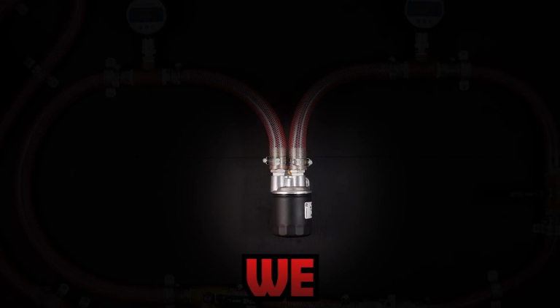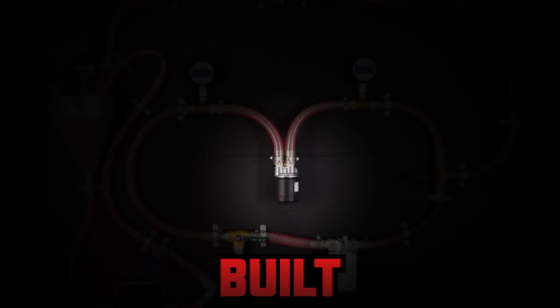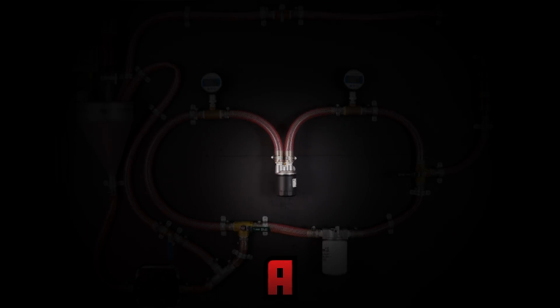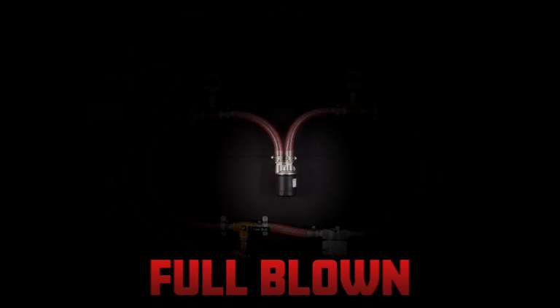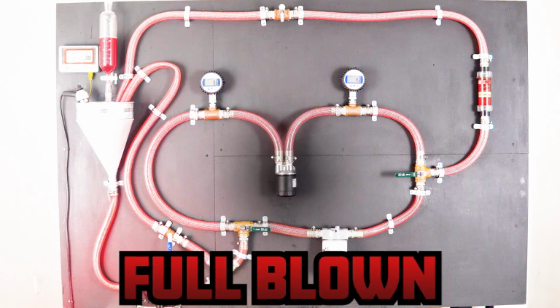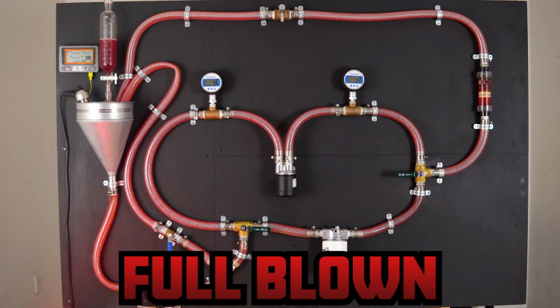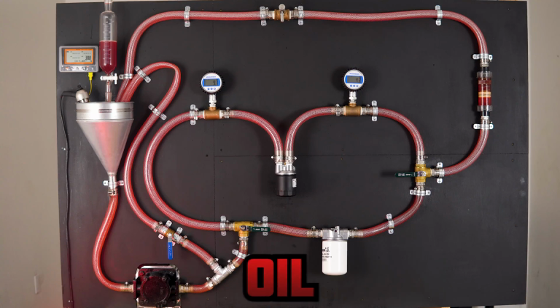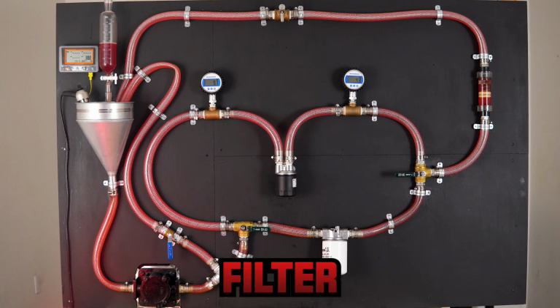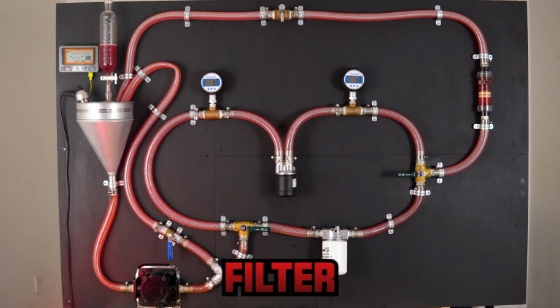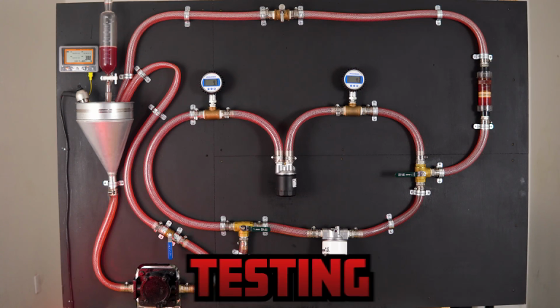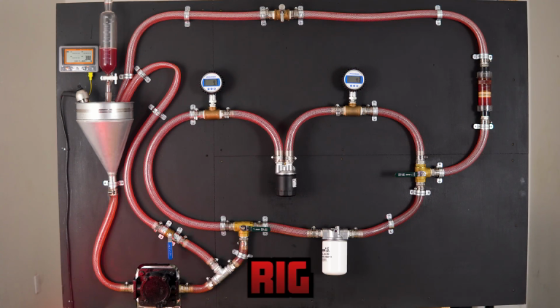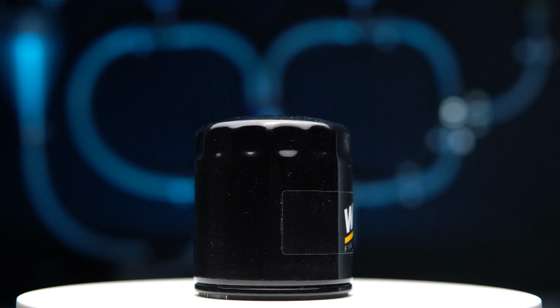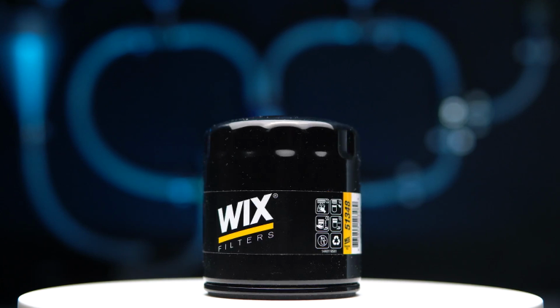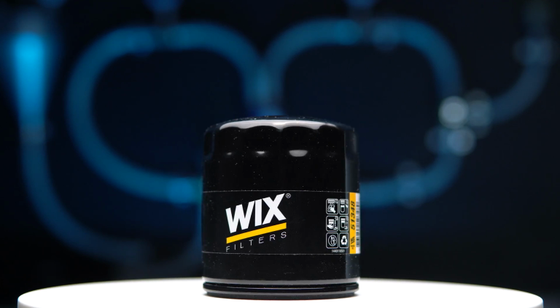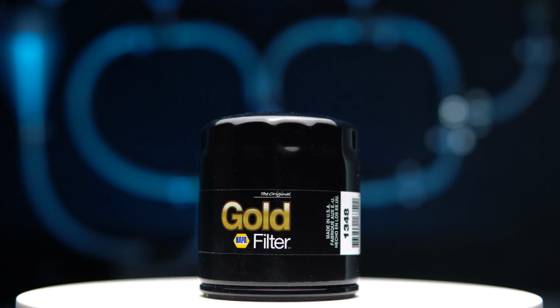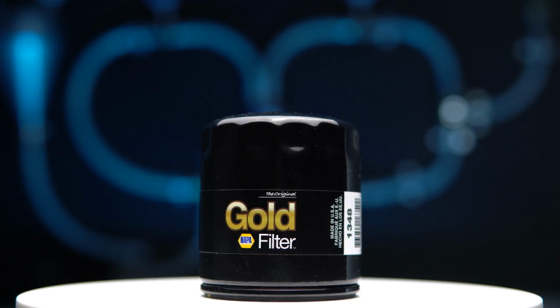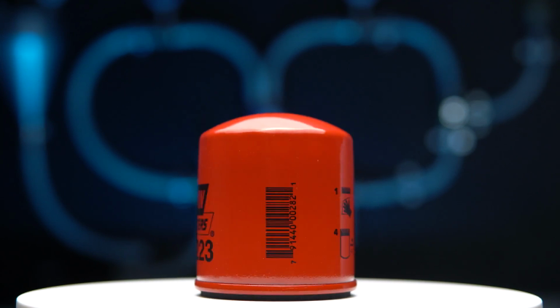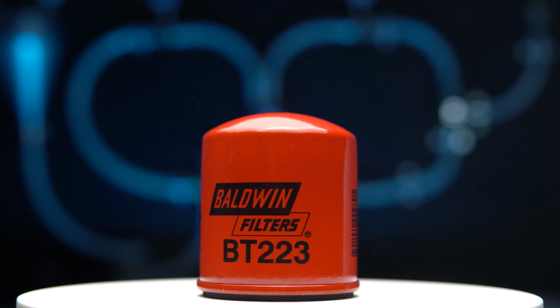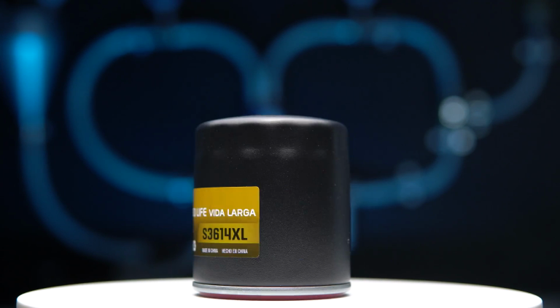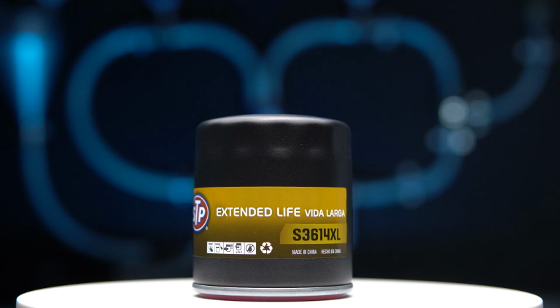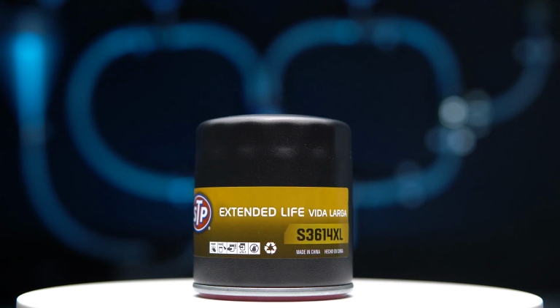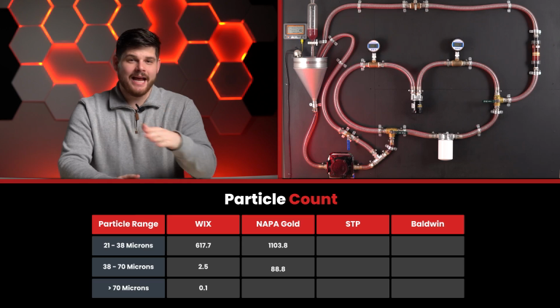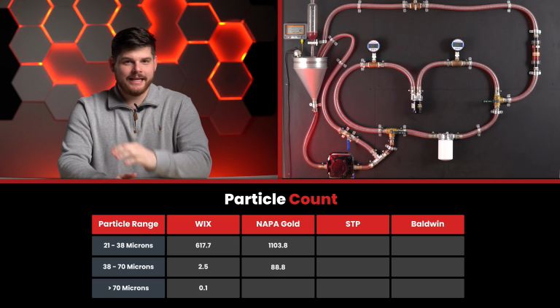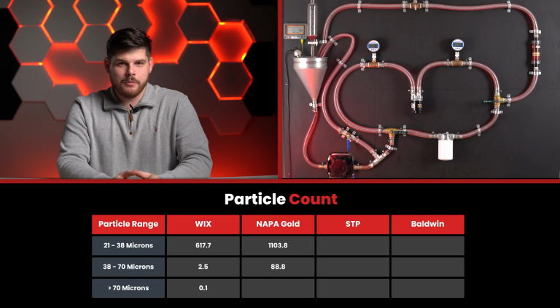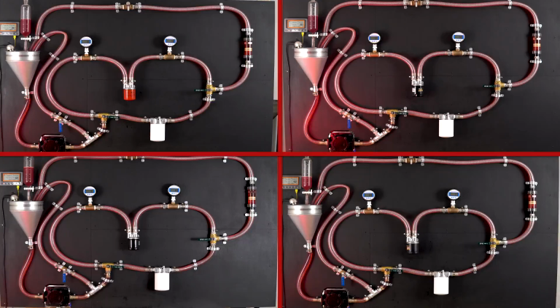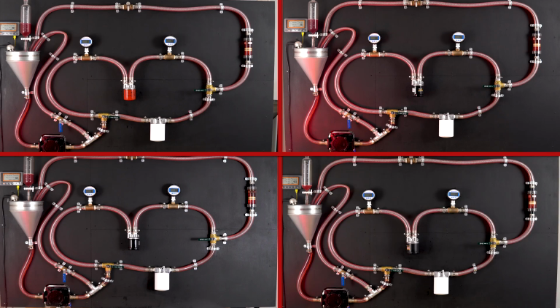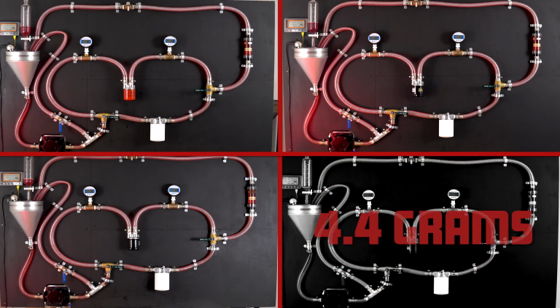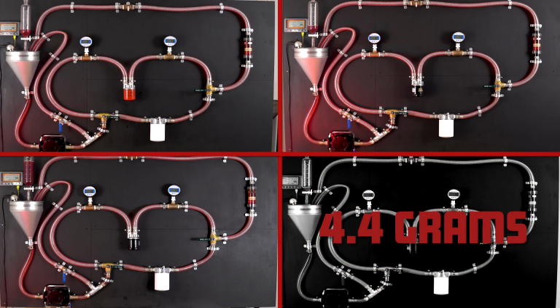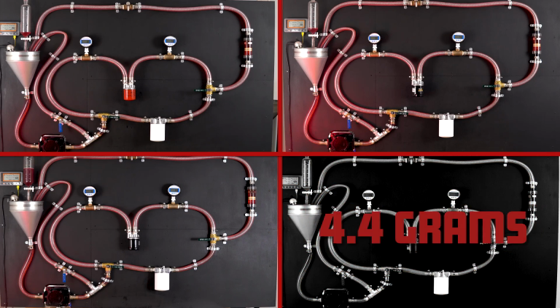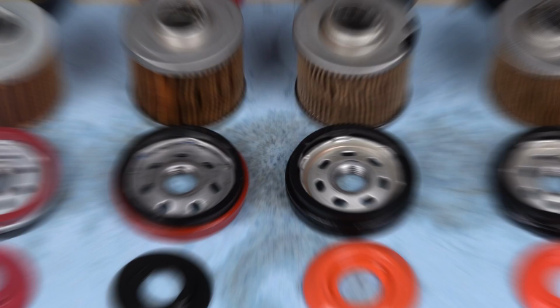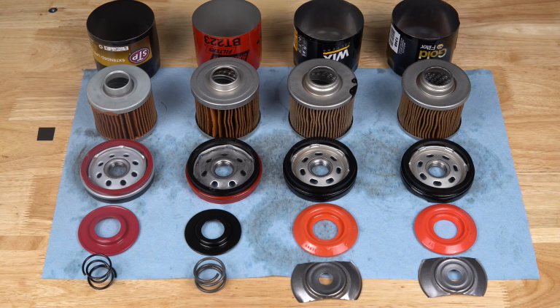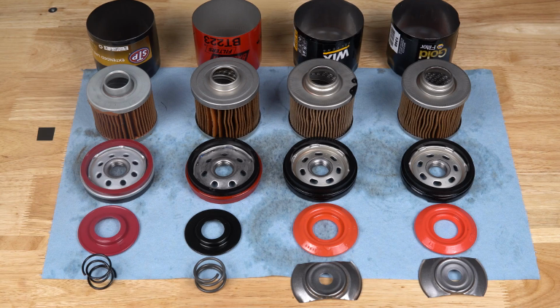We built a full-blown oil filter testing rig. We will see which filter has the best filtration, the most capacity, and more.